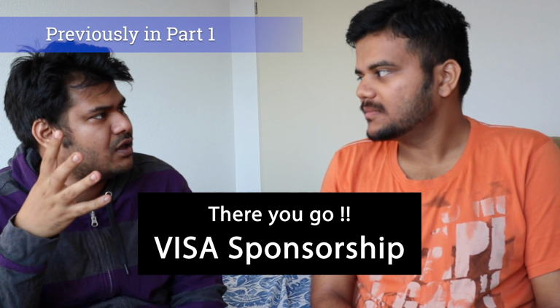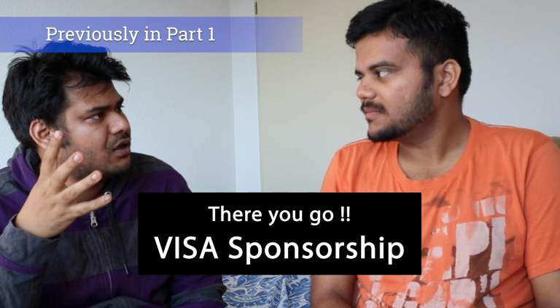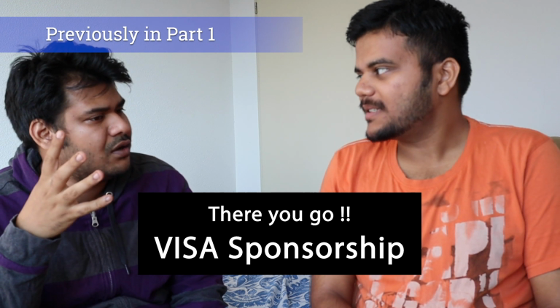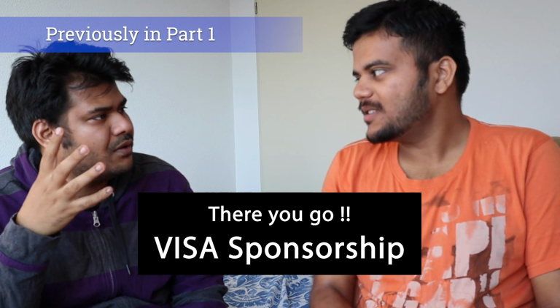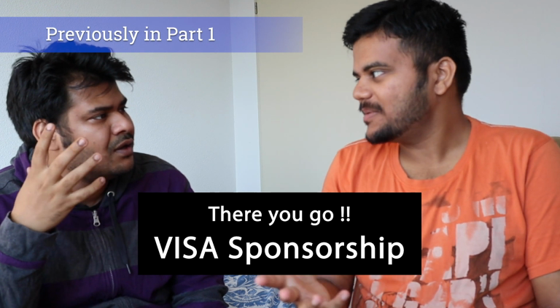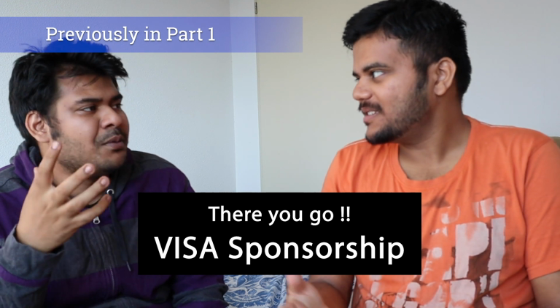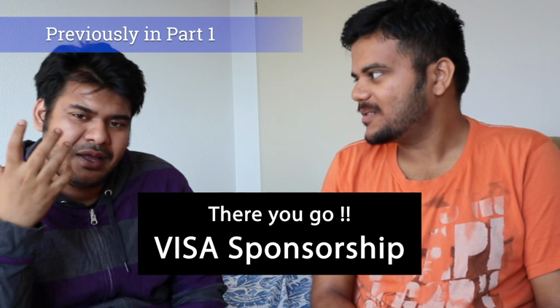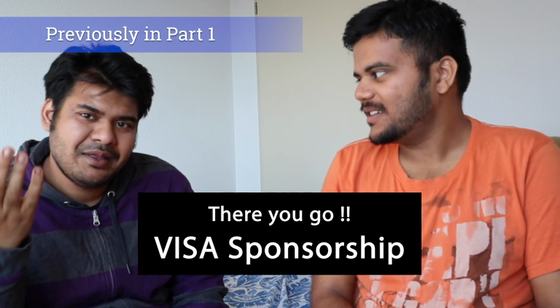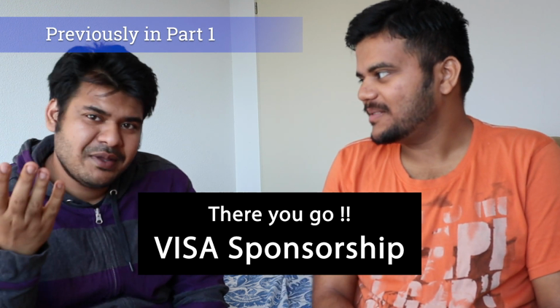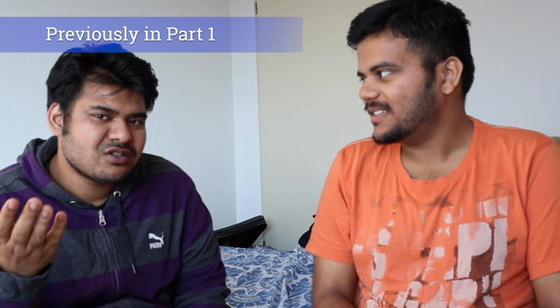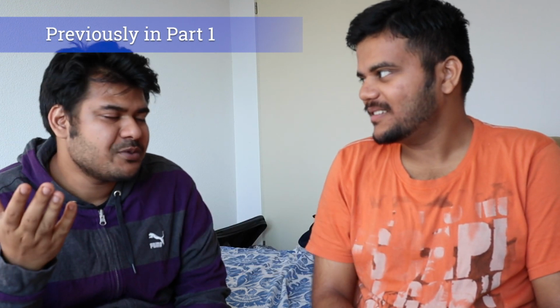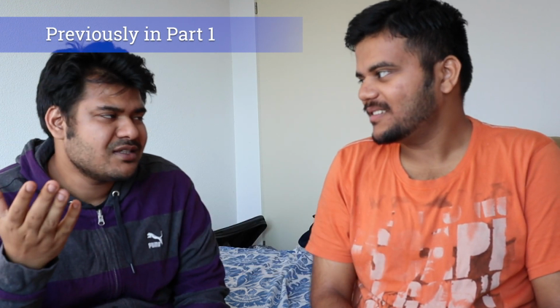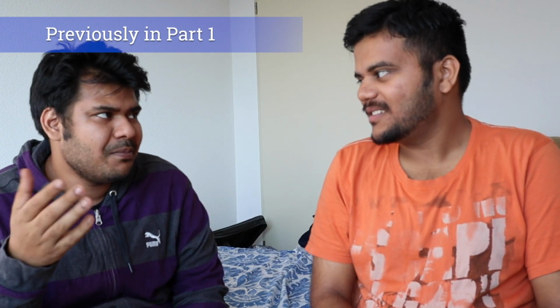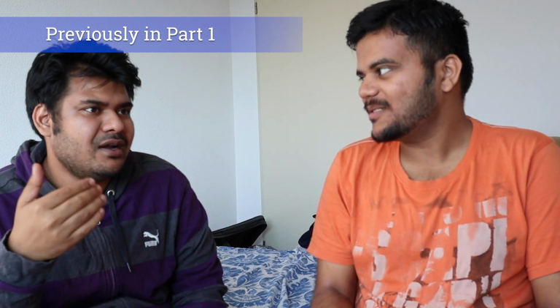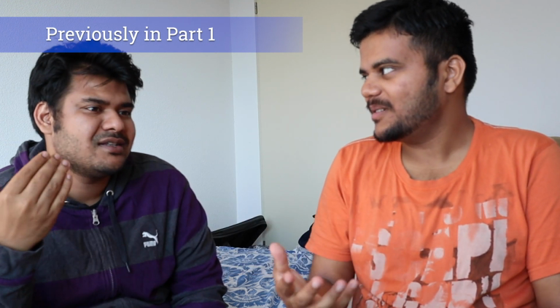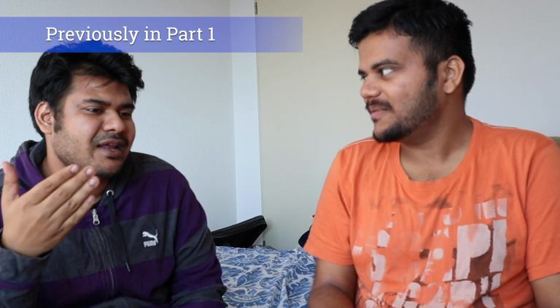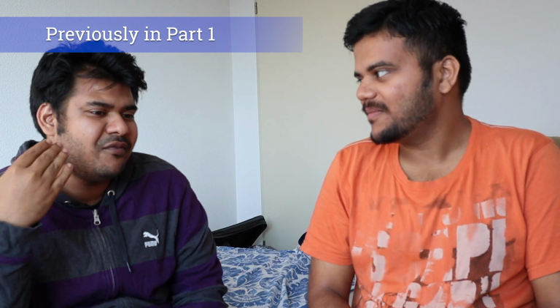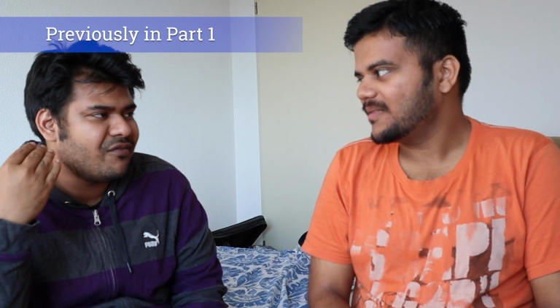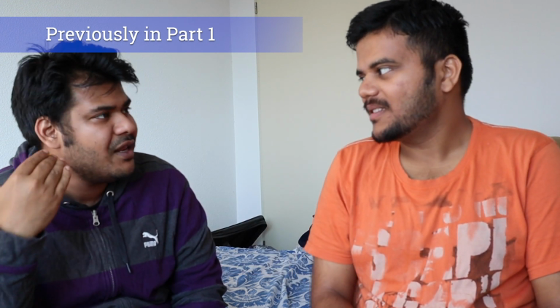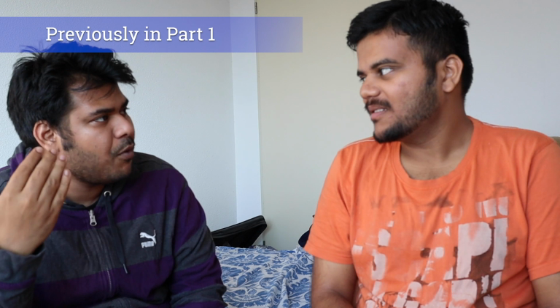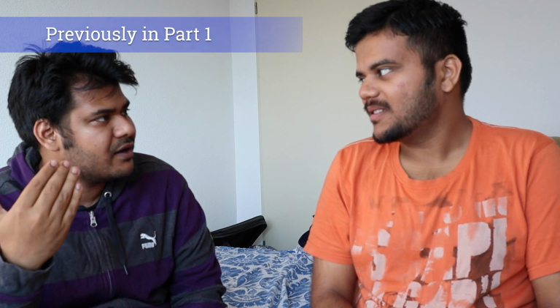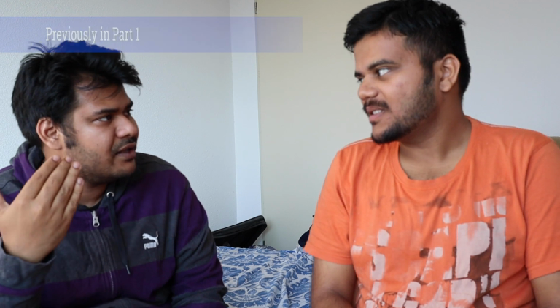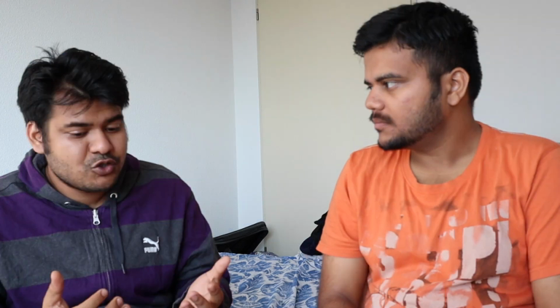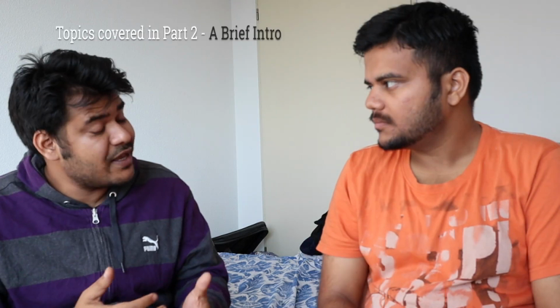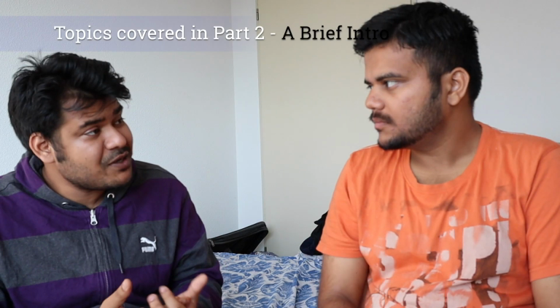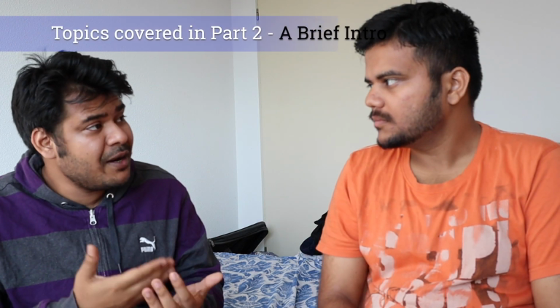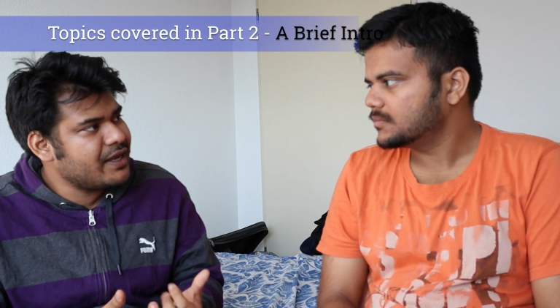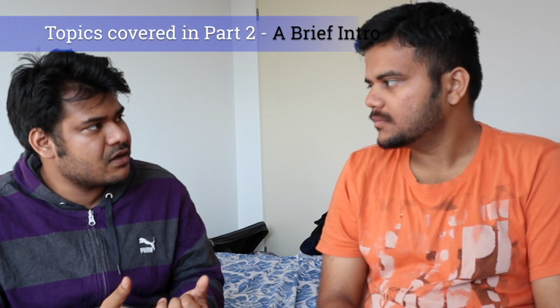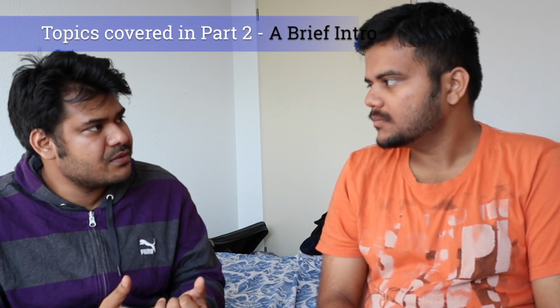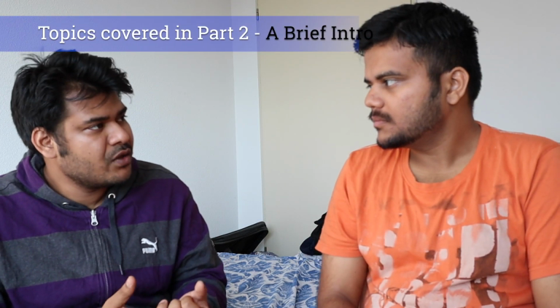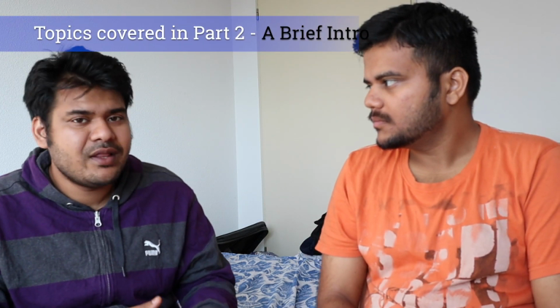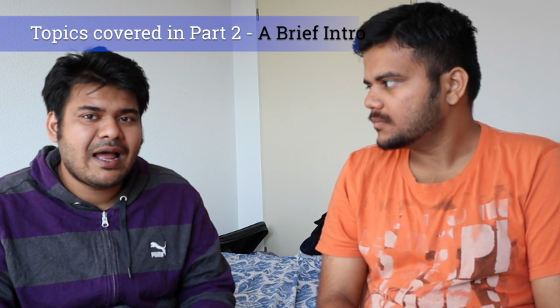Visa sponsorship — there is a huge misconception around it, but it's a very important thing, especially for beginners when they're applying for an entry-level job.